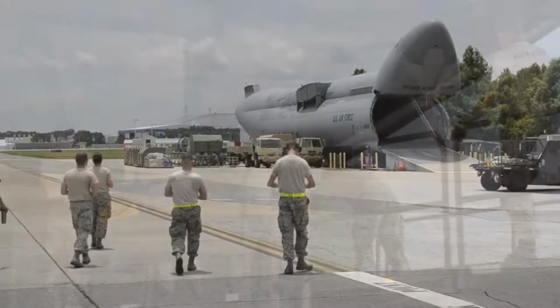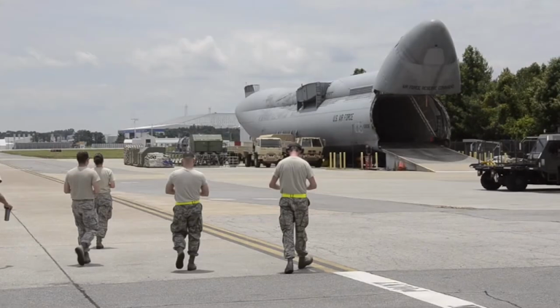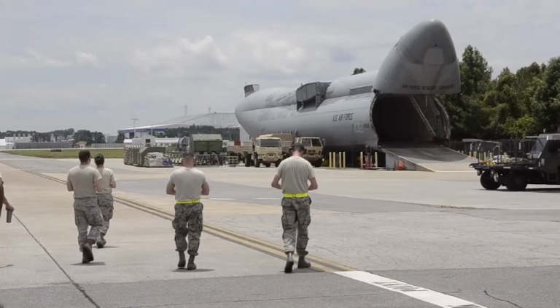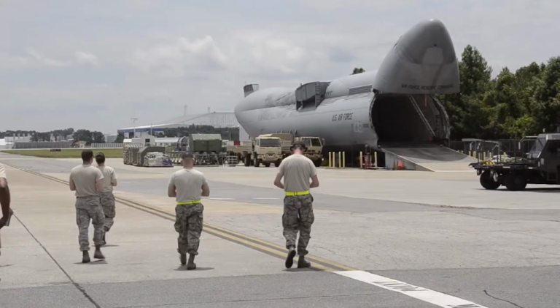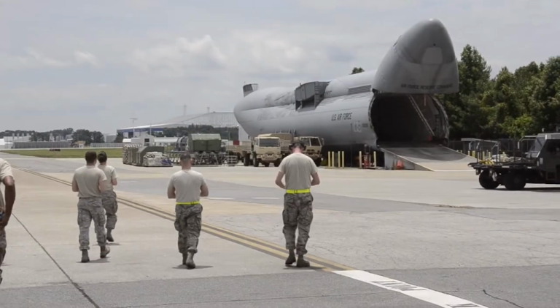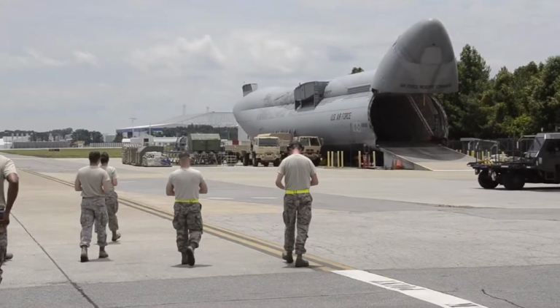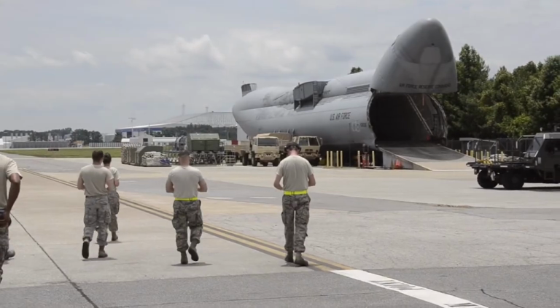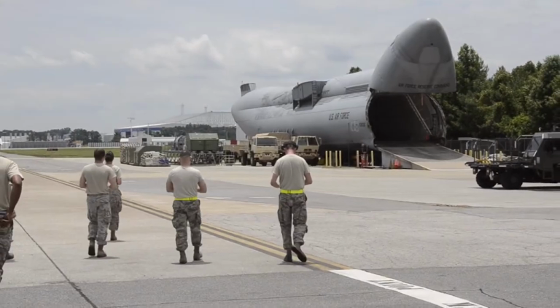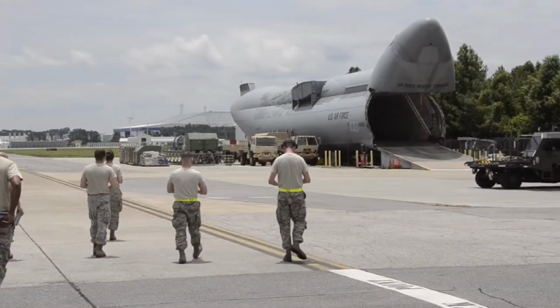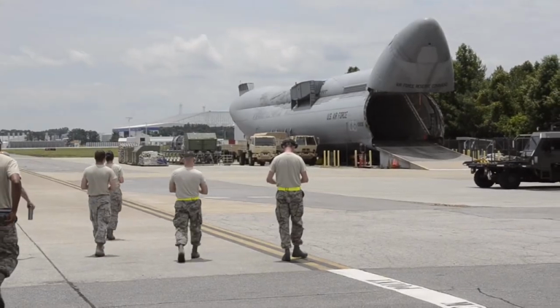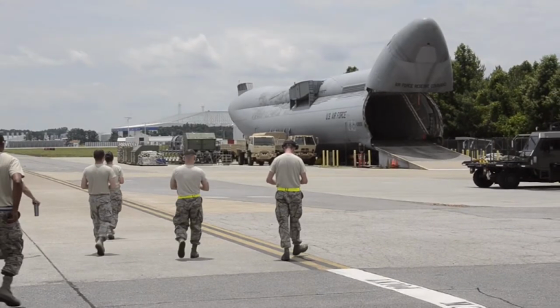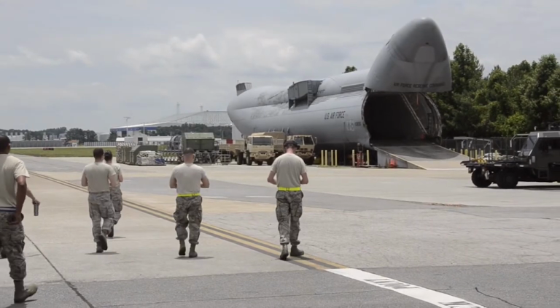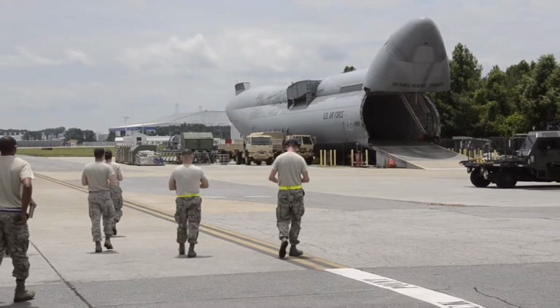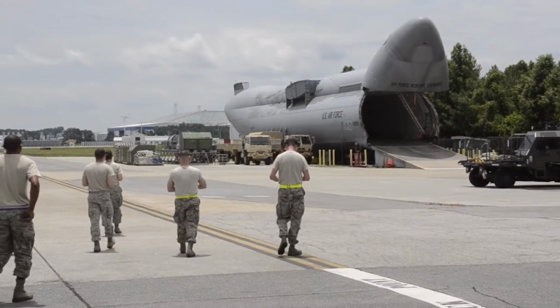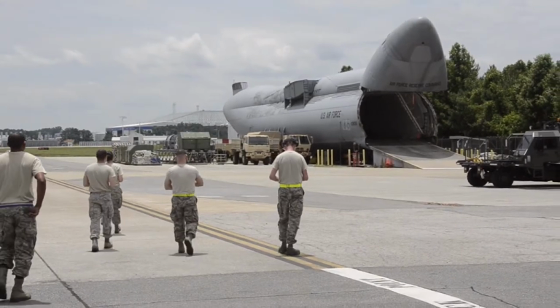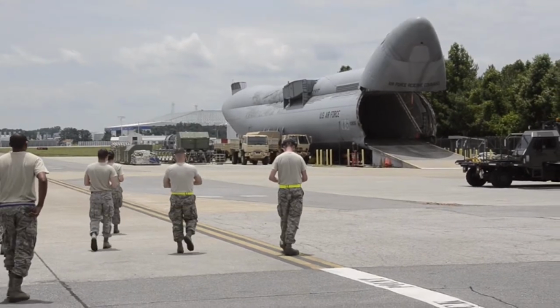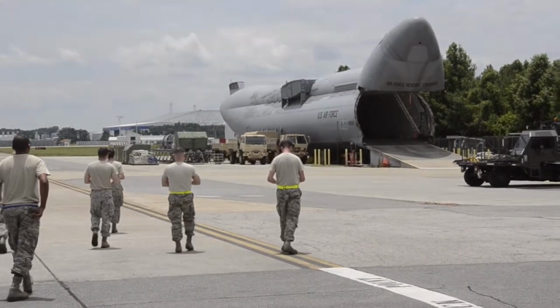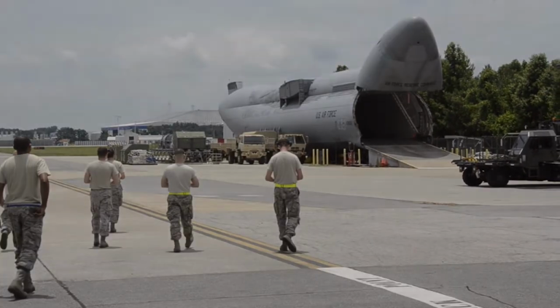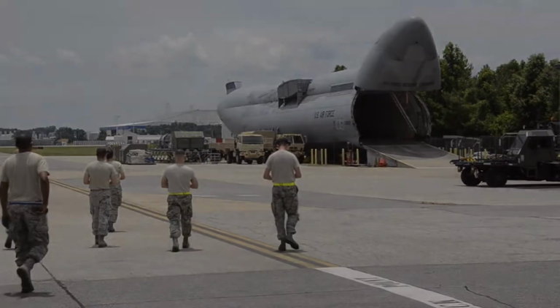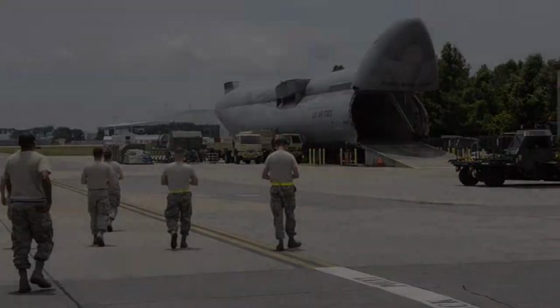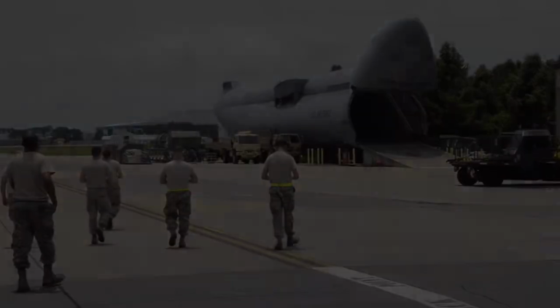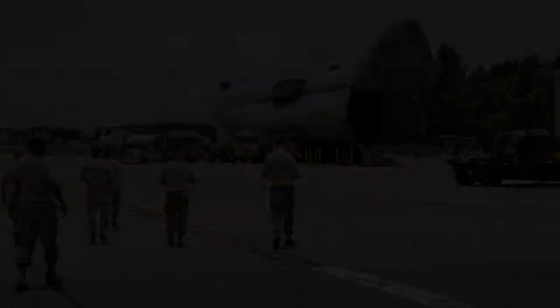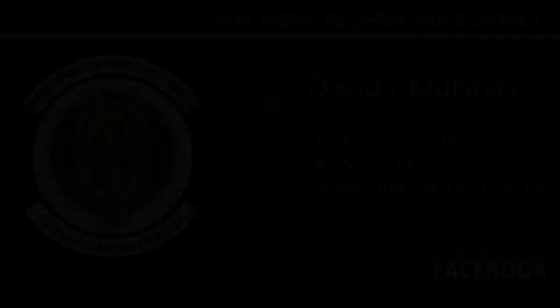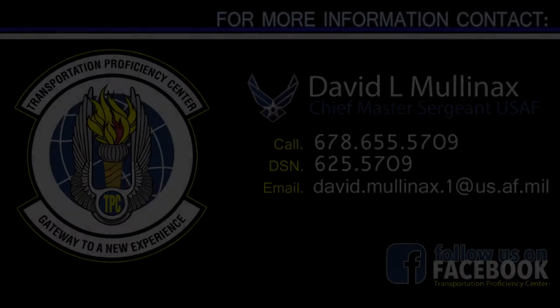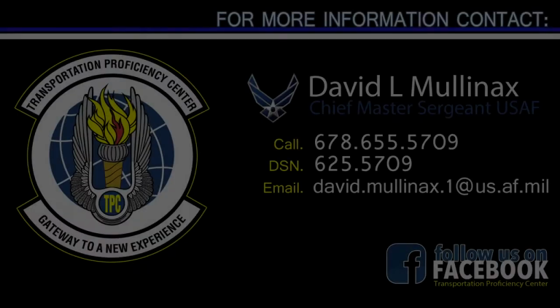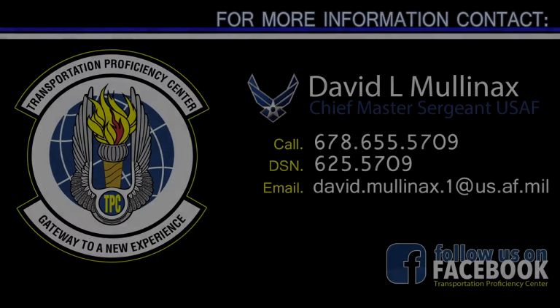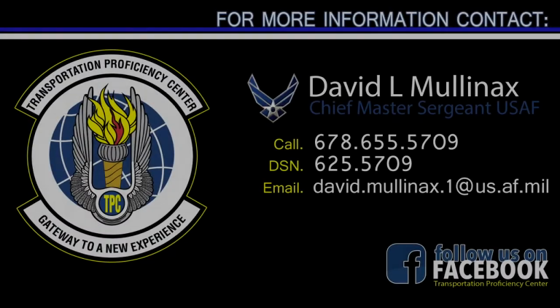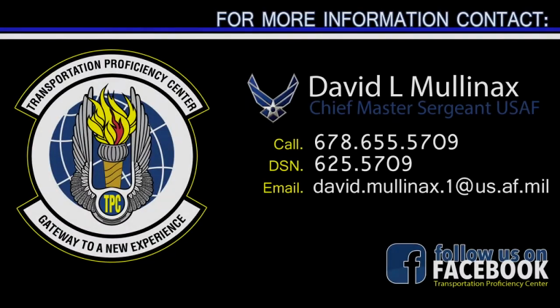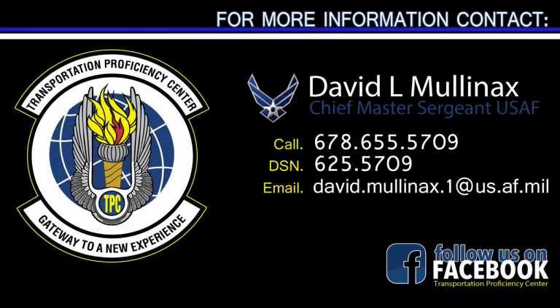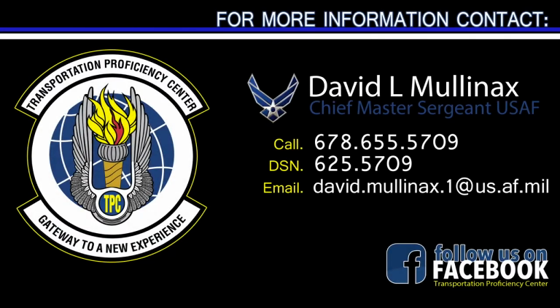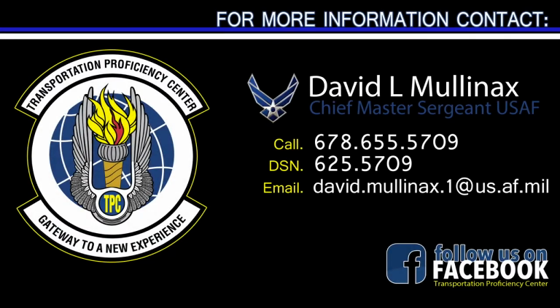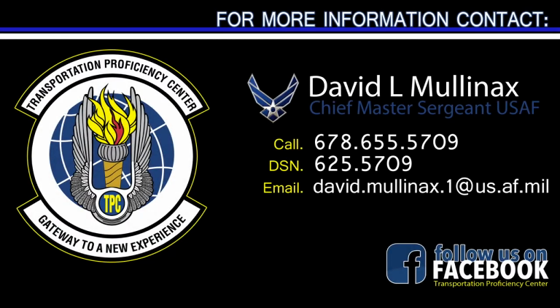For more information about TPC training, contact Chief Master Sergeant David Mullinex.